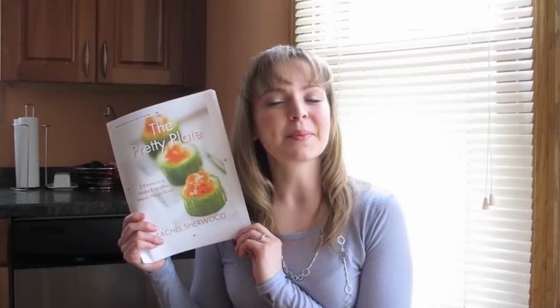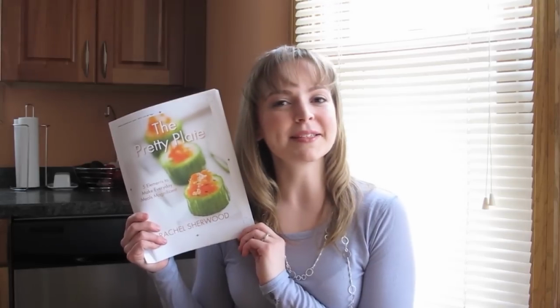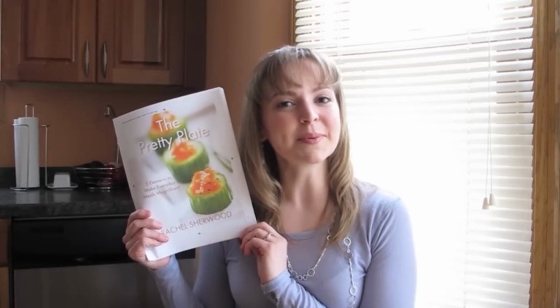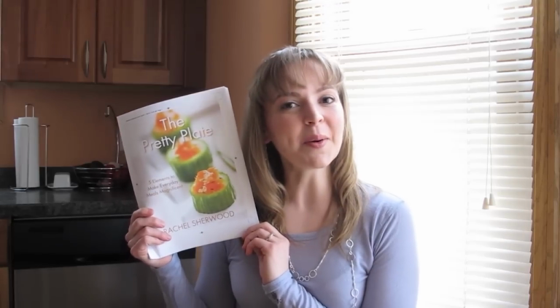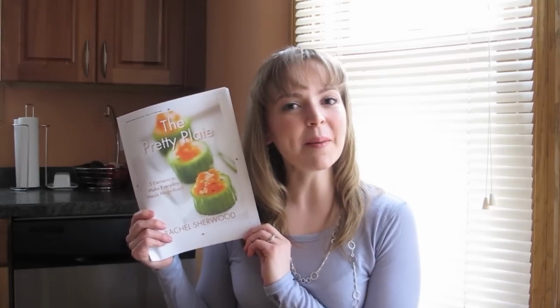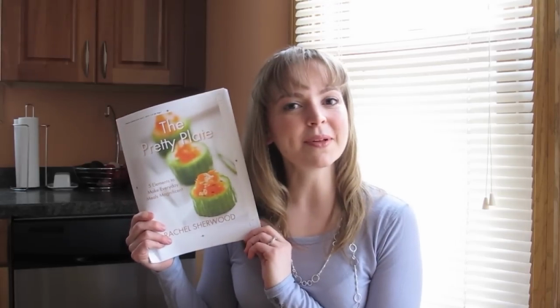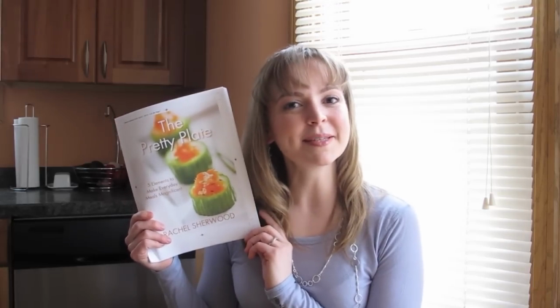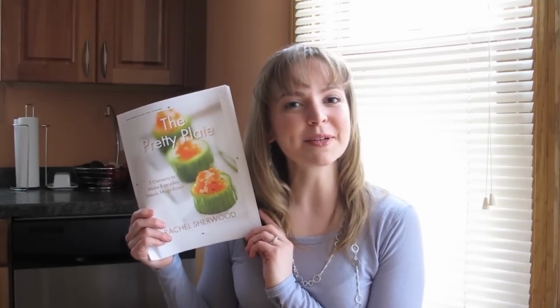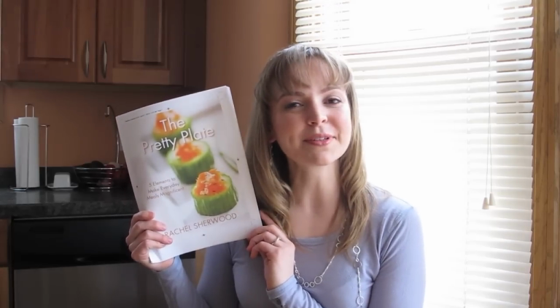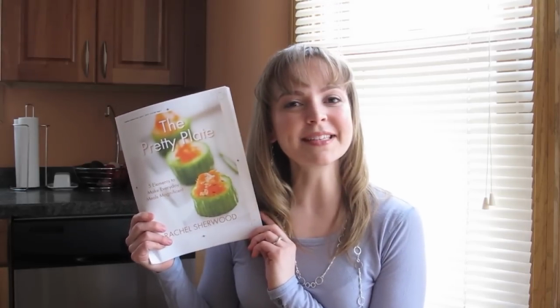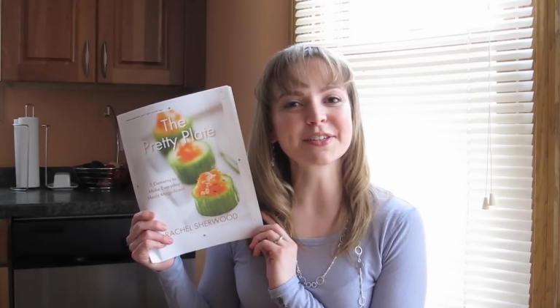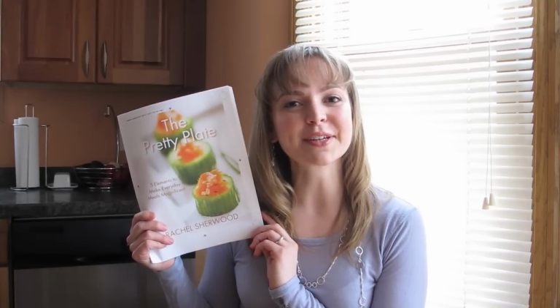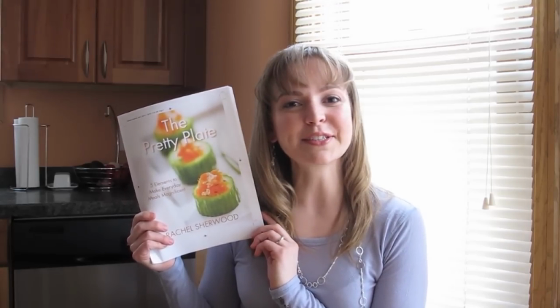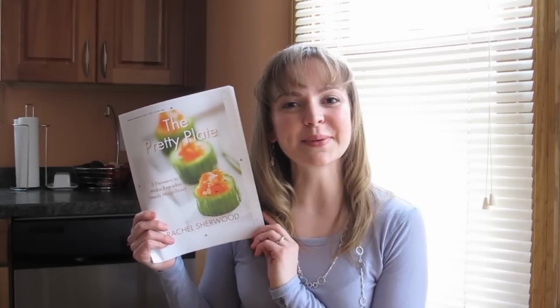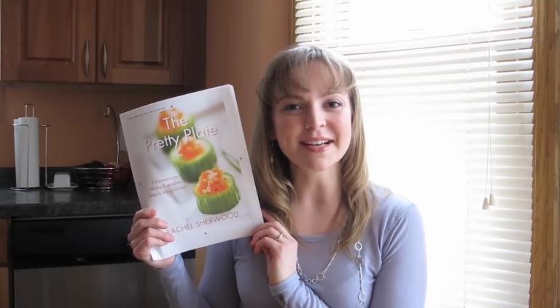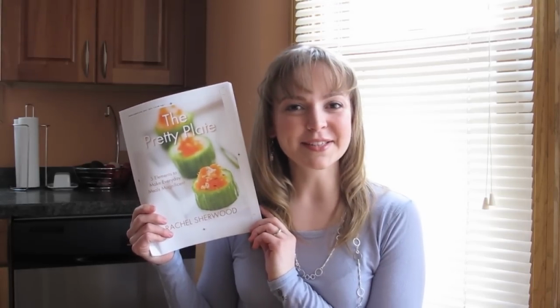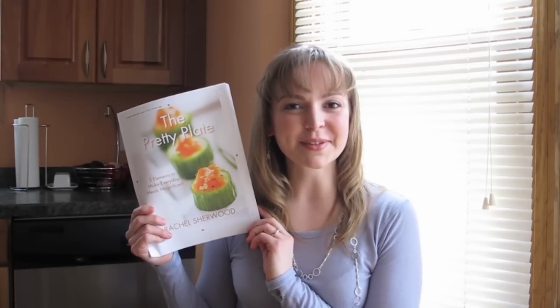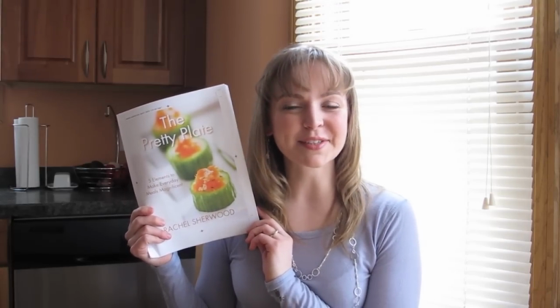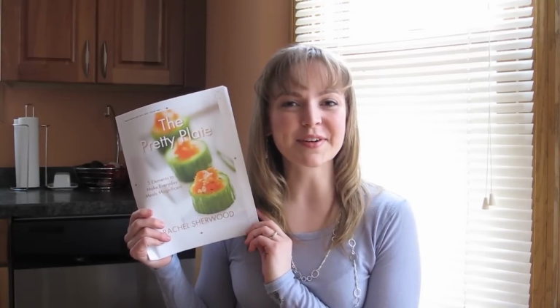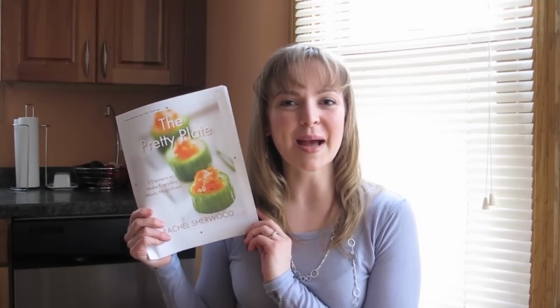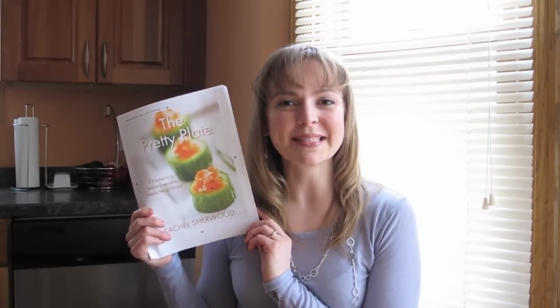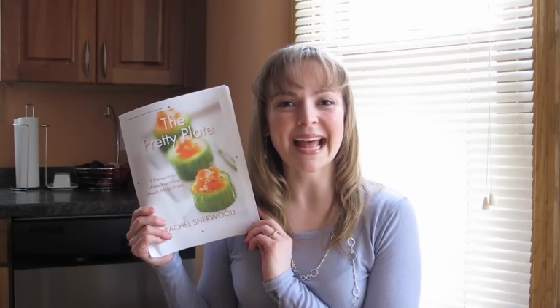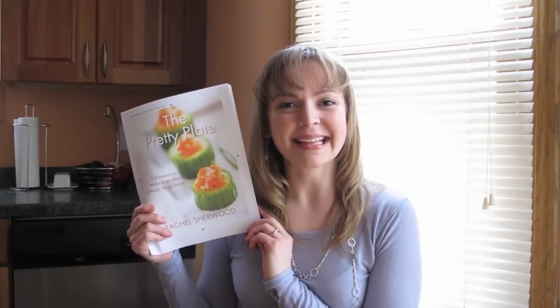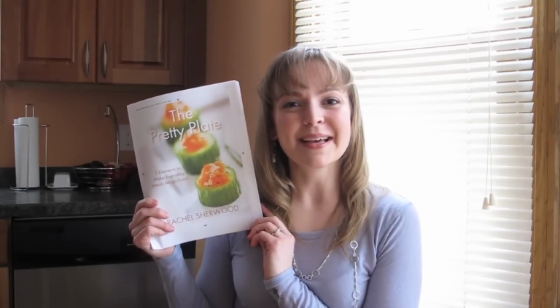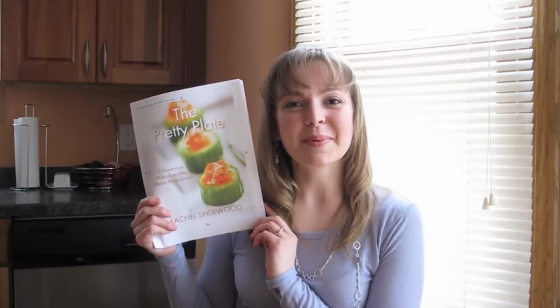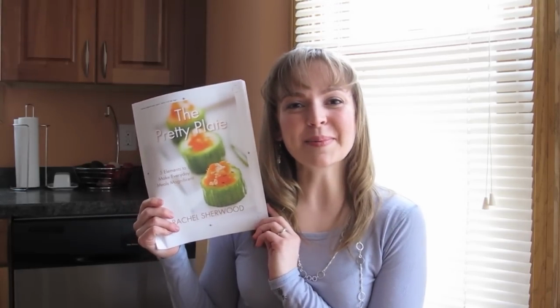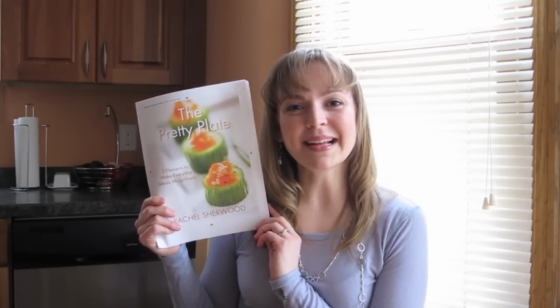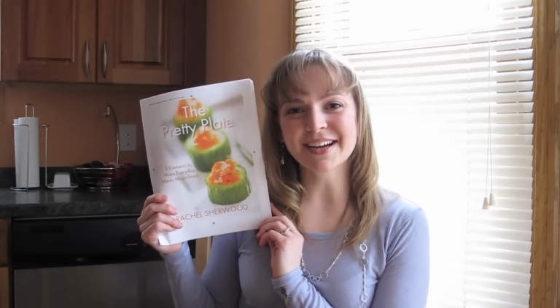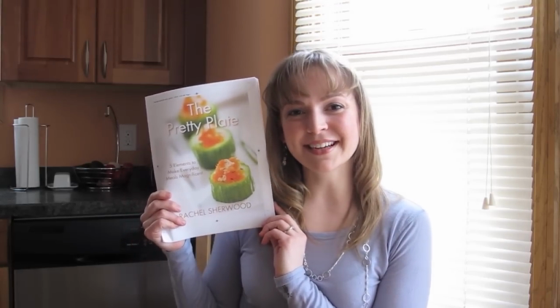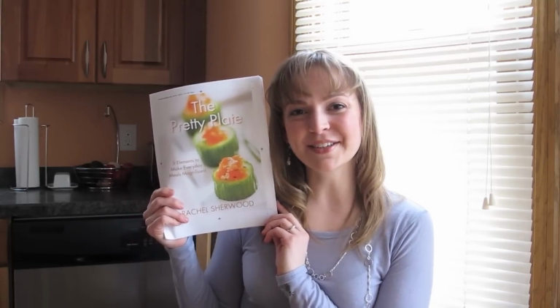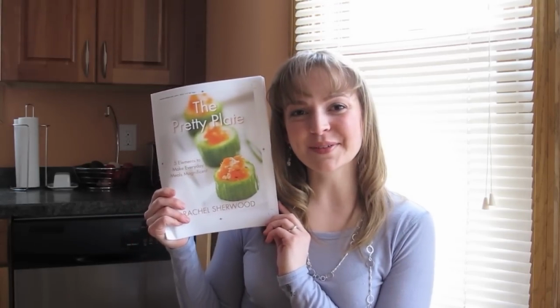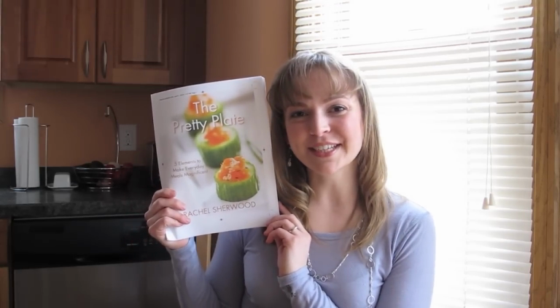Prices will go up once the book is released in early June, so reserve your copy today. Pretty plates are in your future.